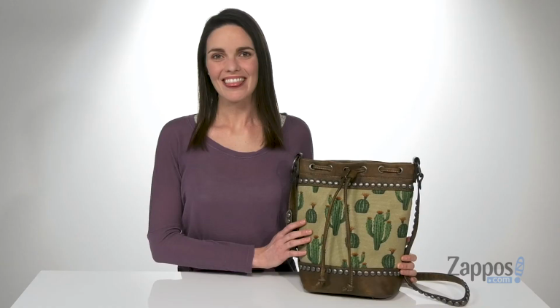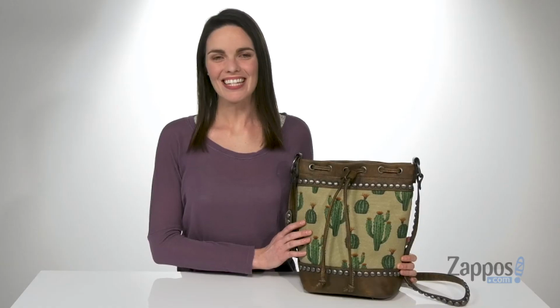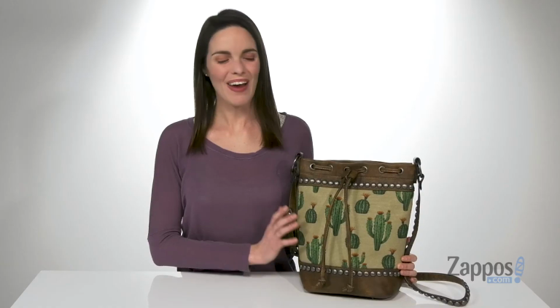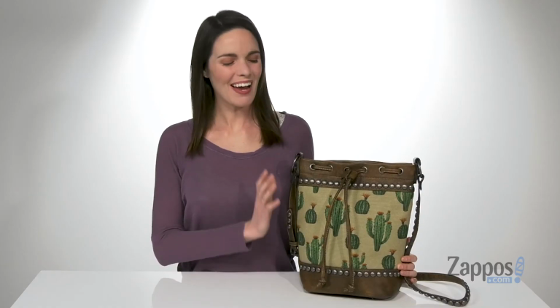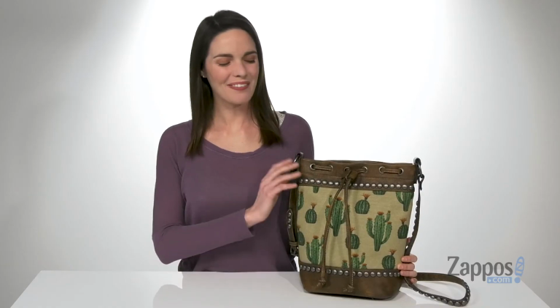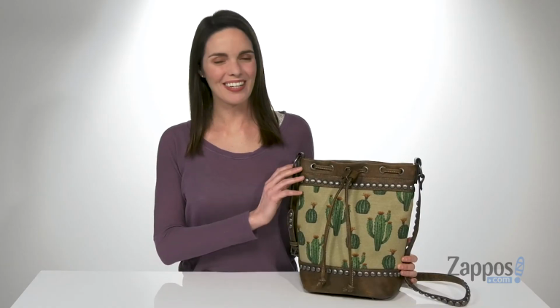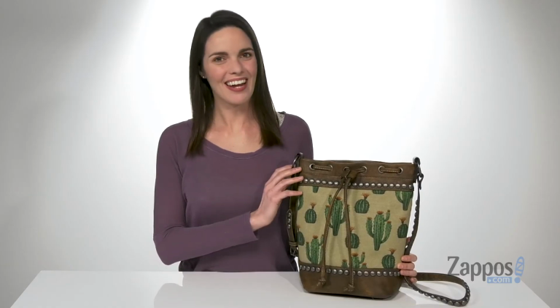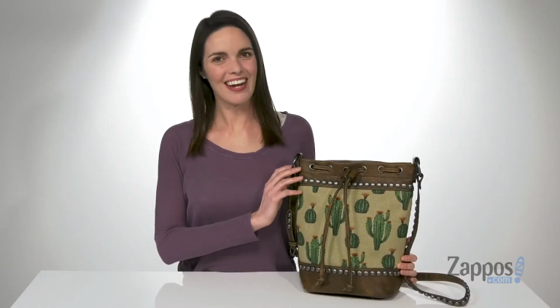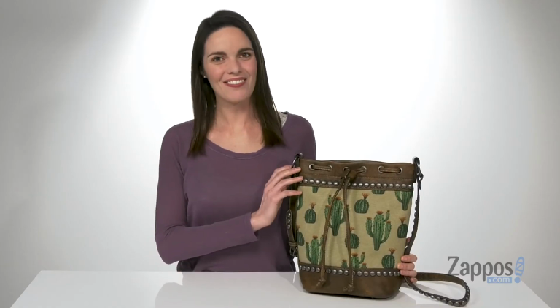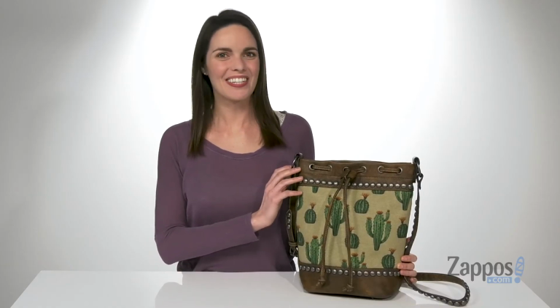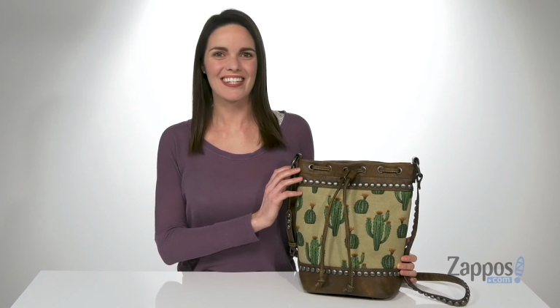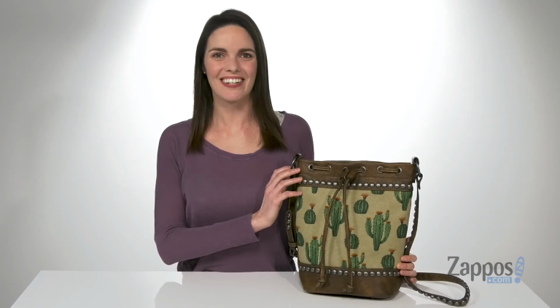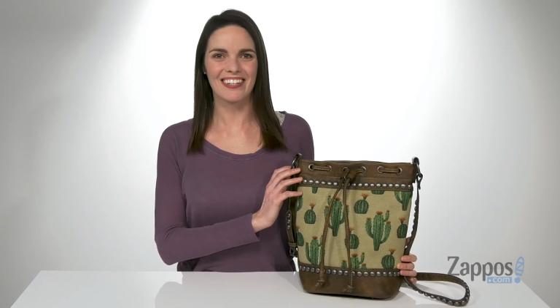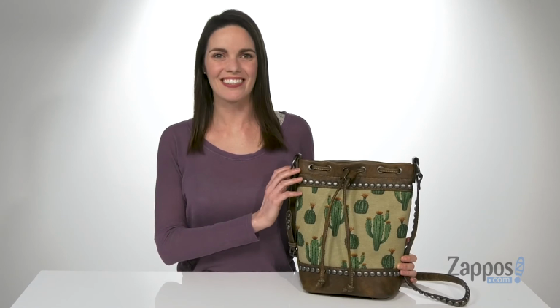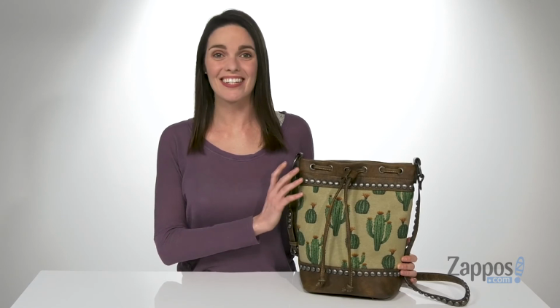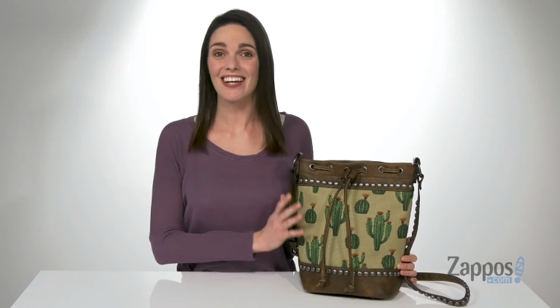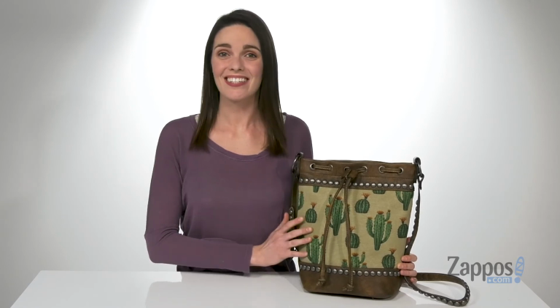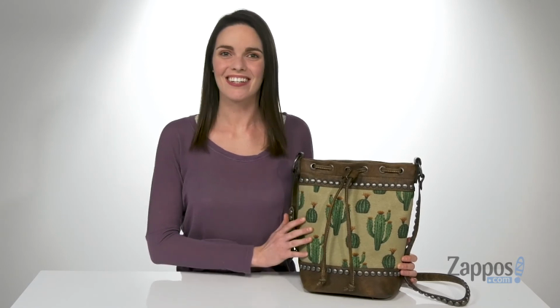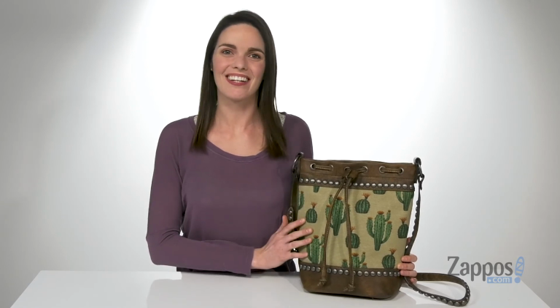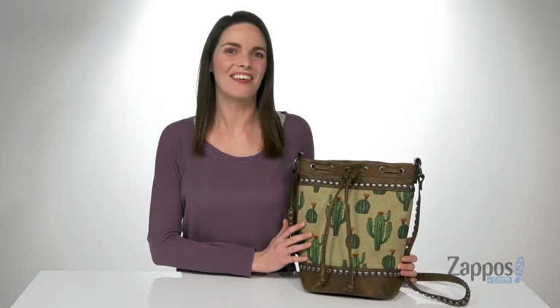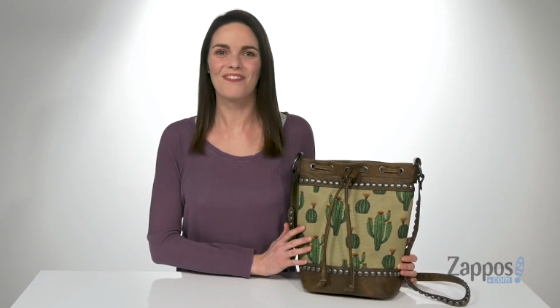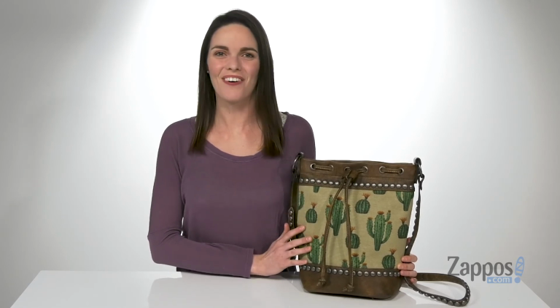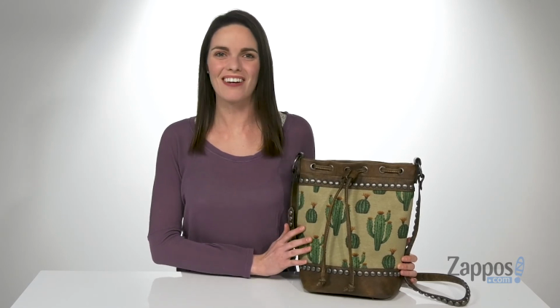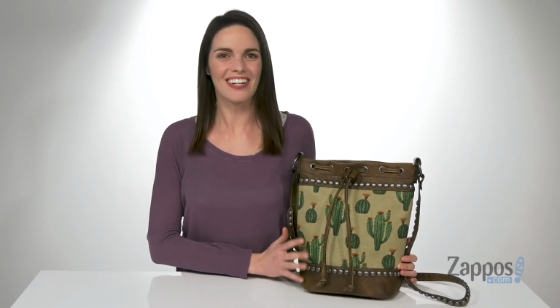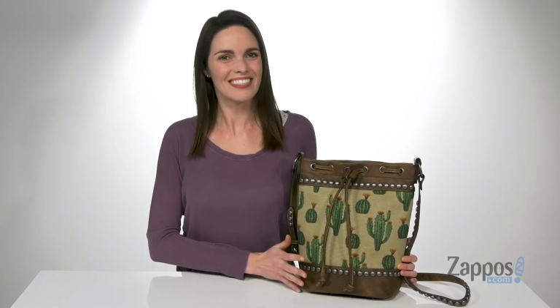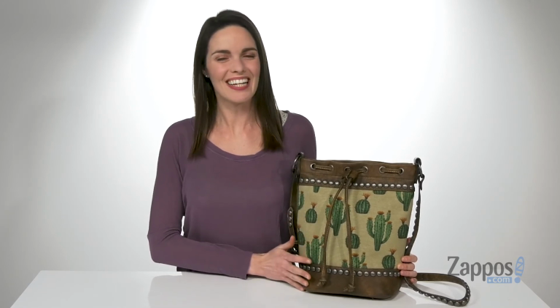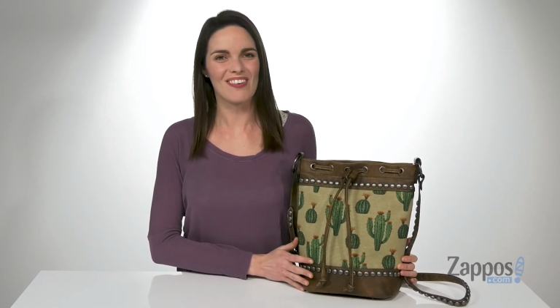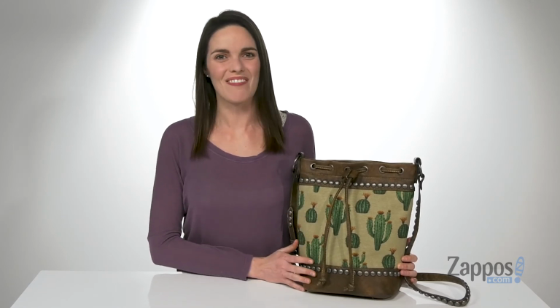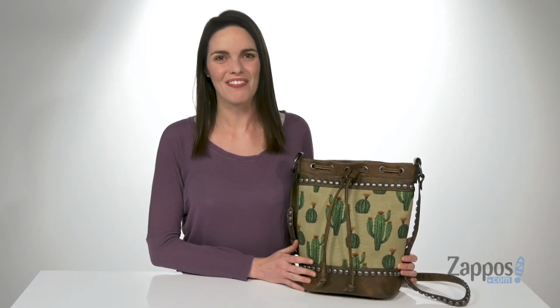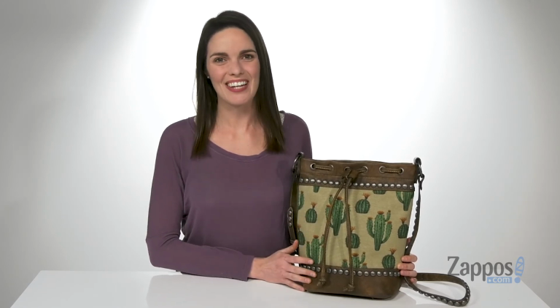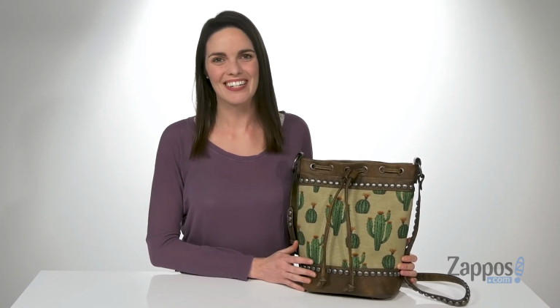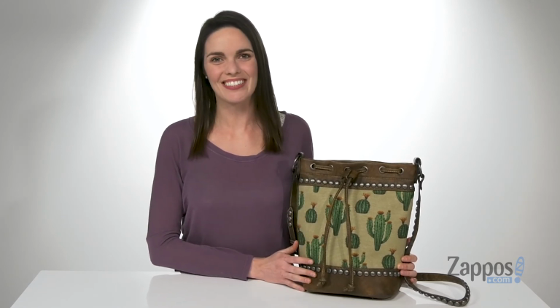This bag will never desert your closet — you're gonna love it forever. It's from MFWestern.